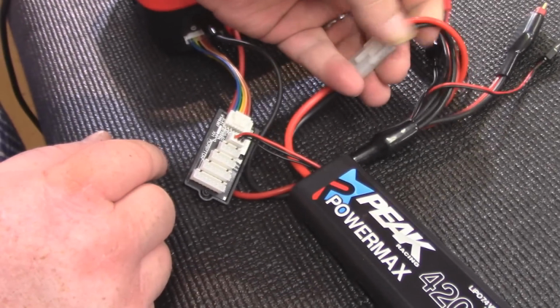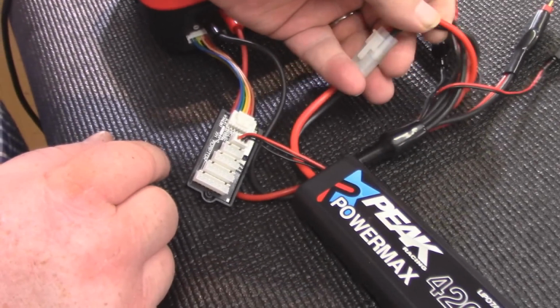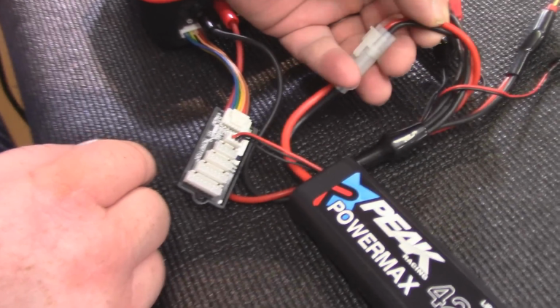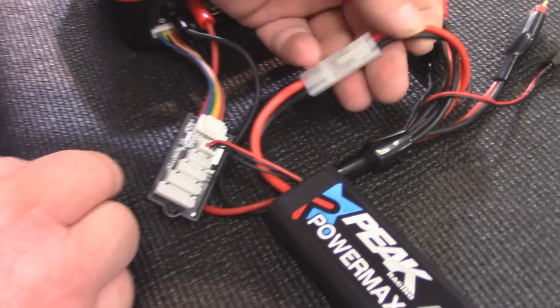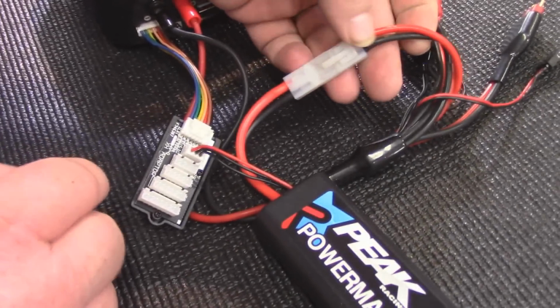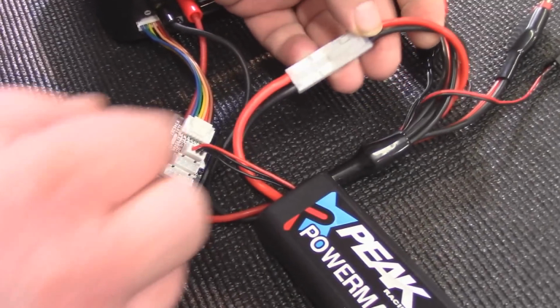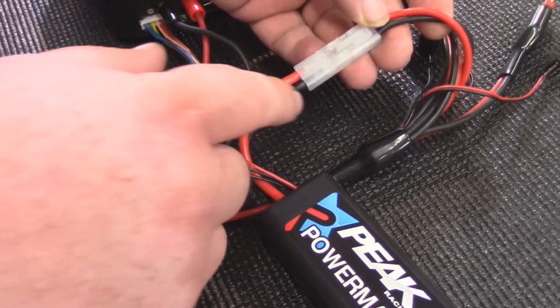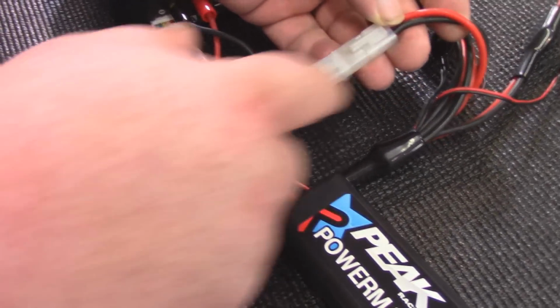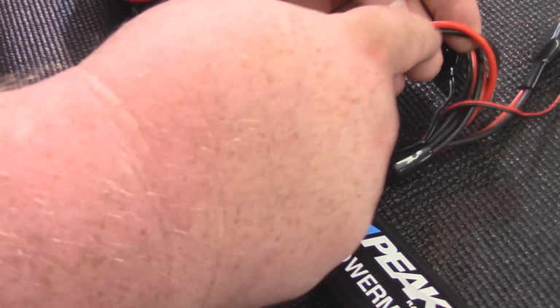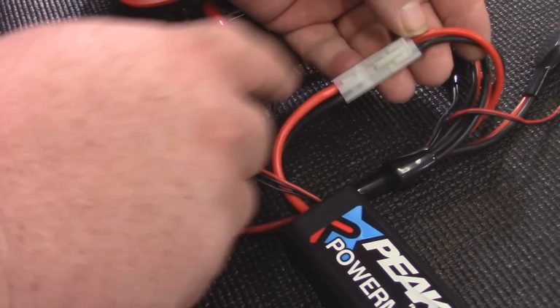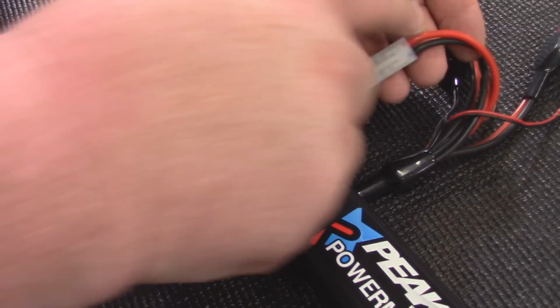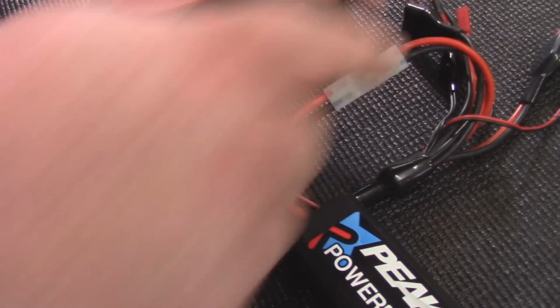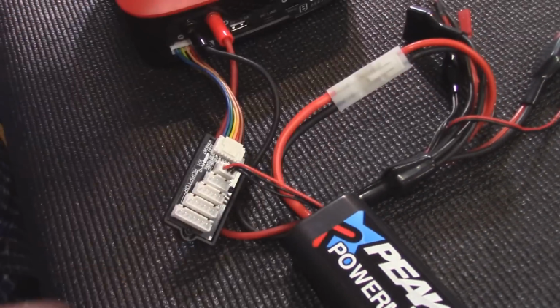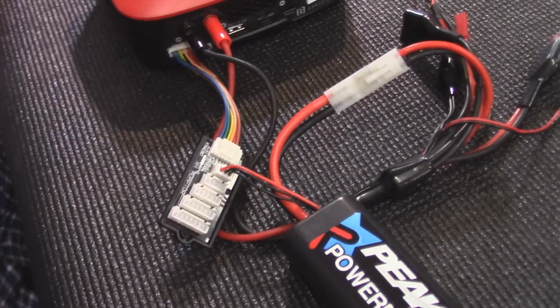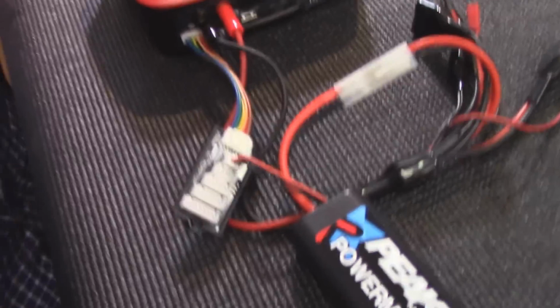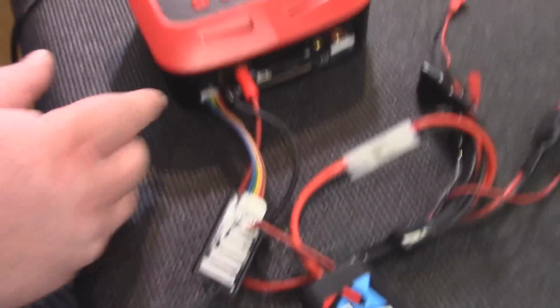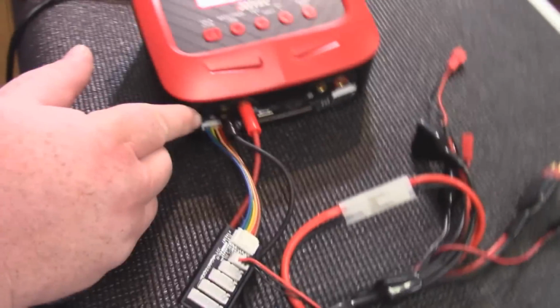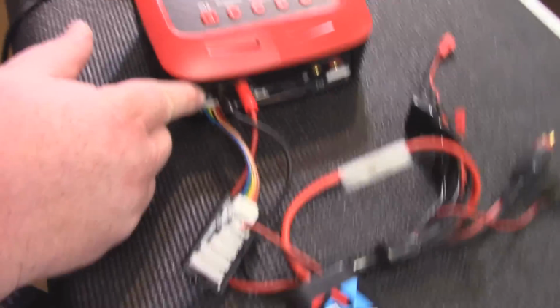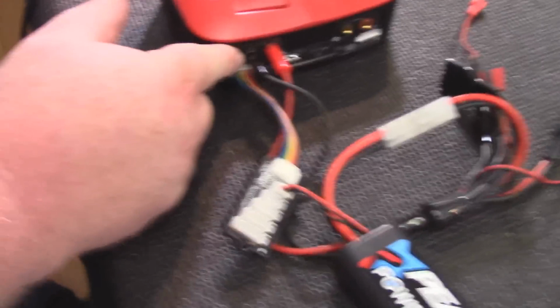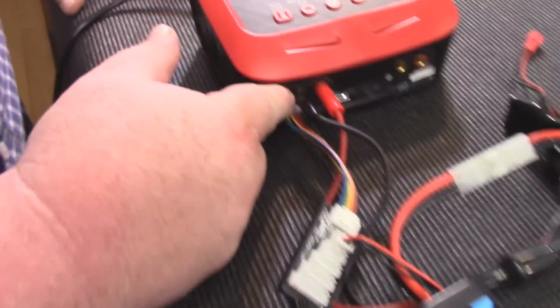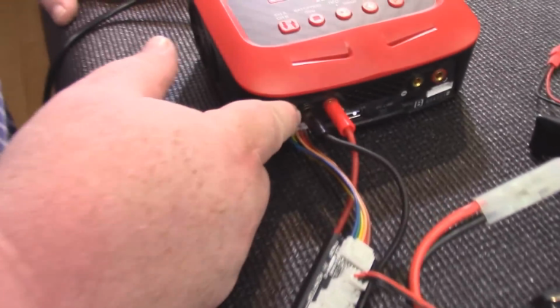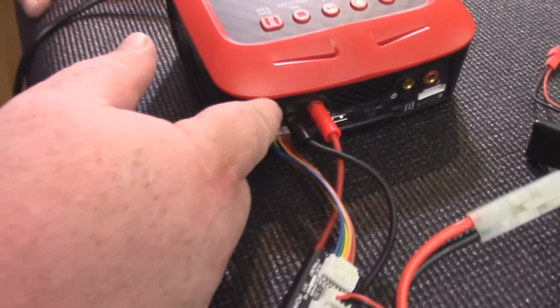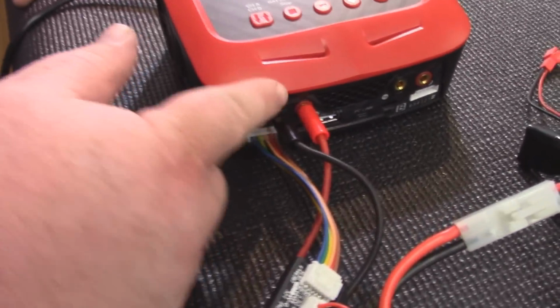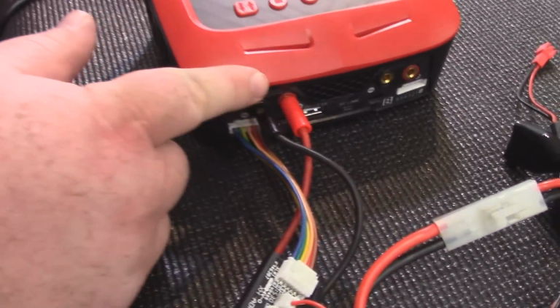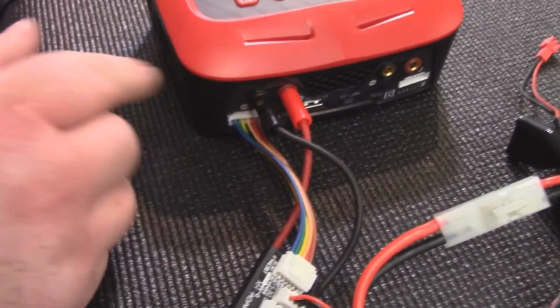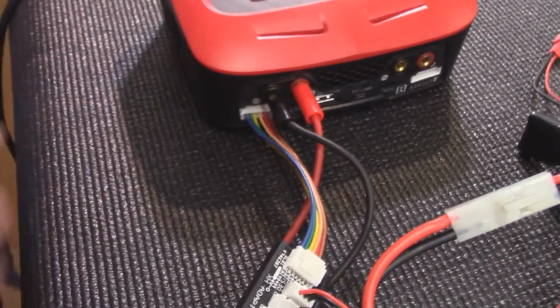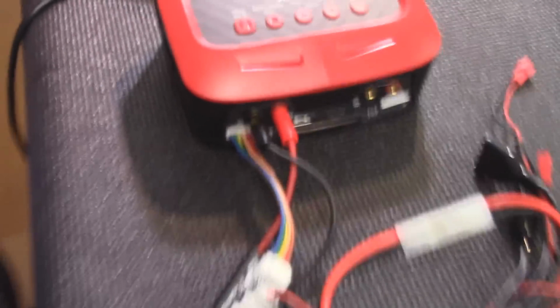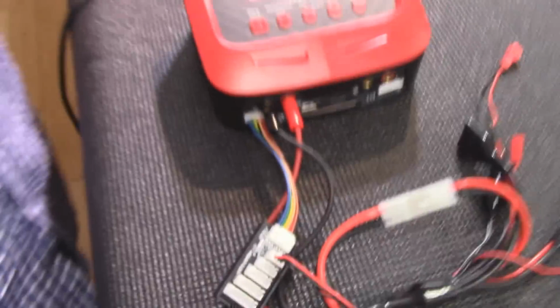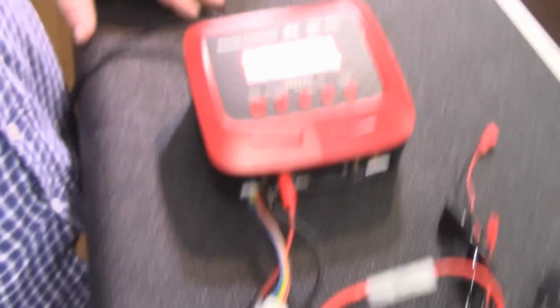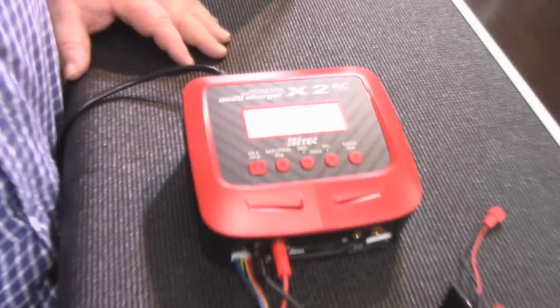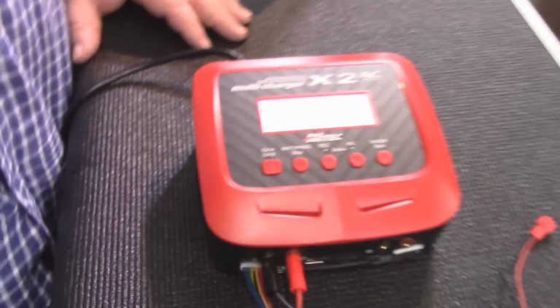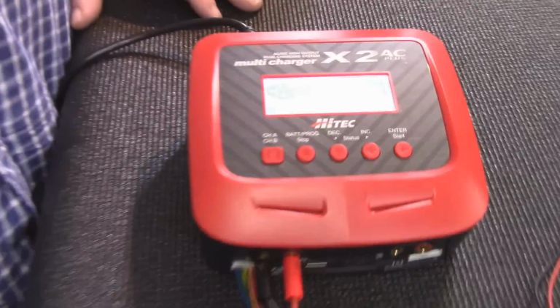Our polarity is correct — always check that too. Black to black, red to red. And on your charger, black to black, red to red. You're ready to start charging.